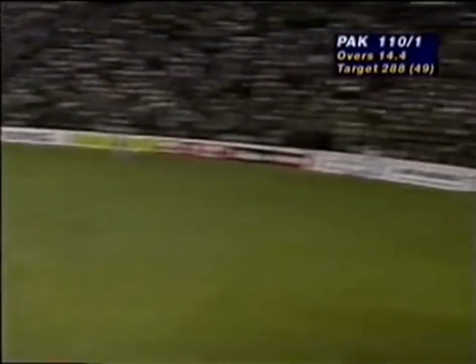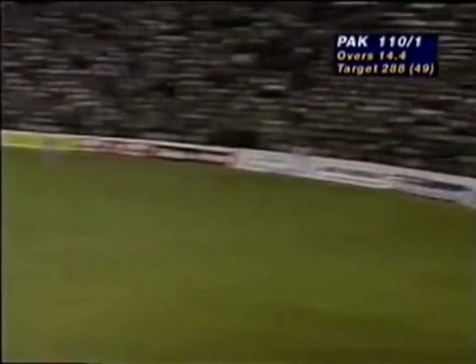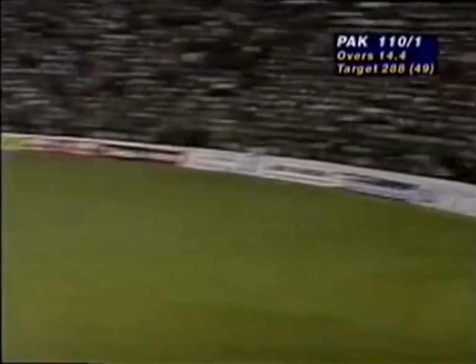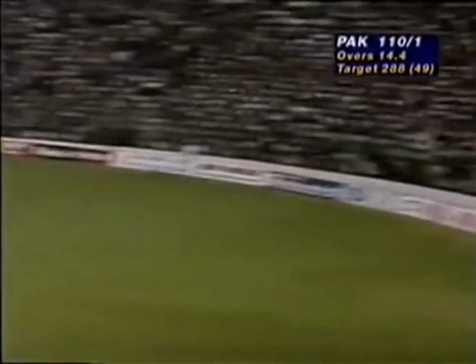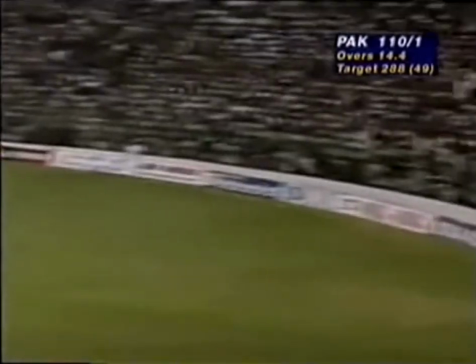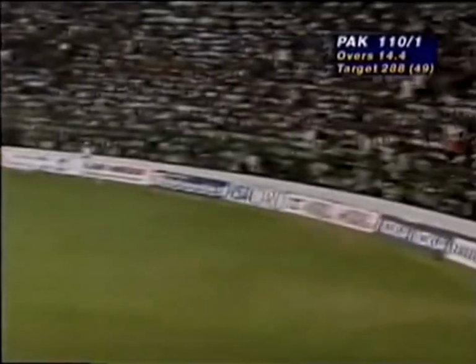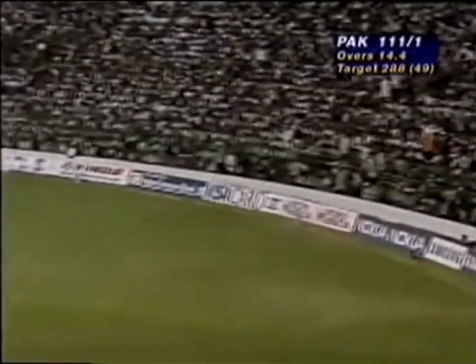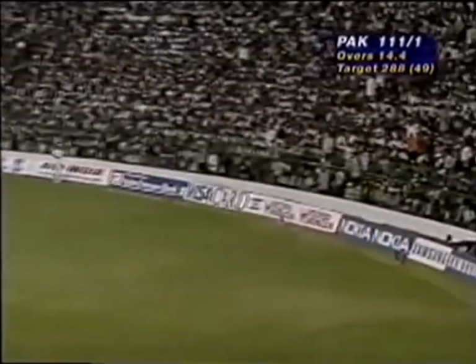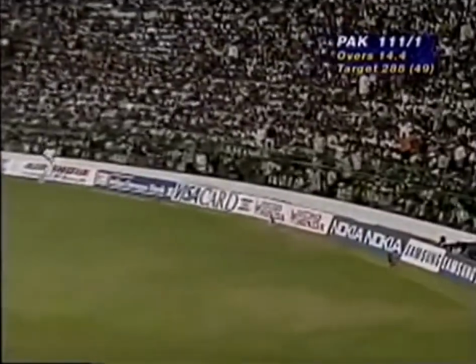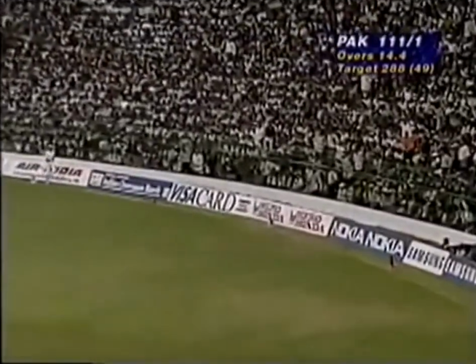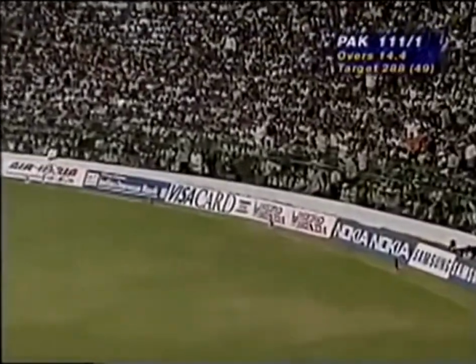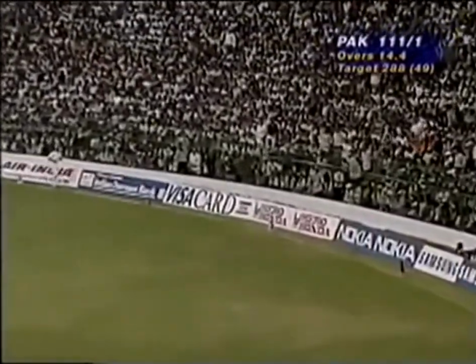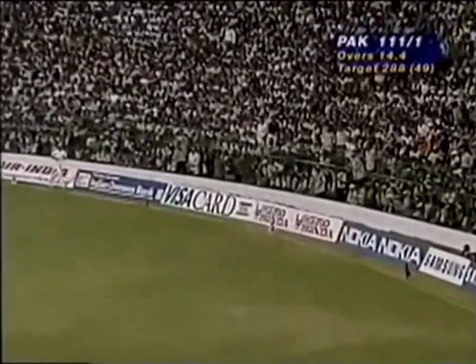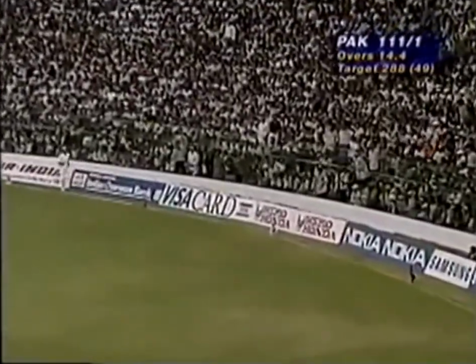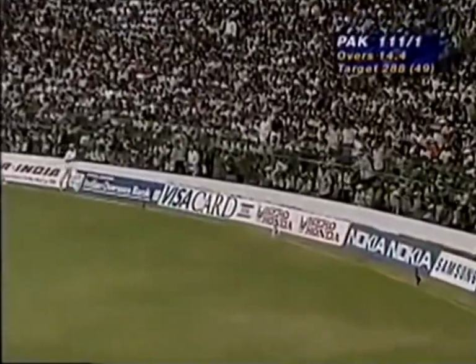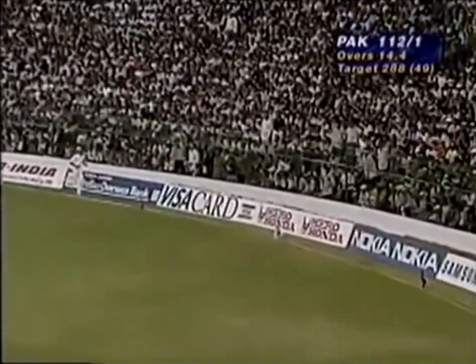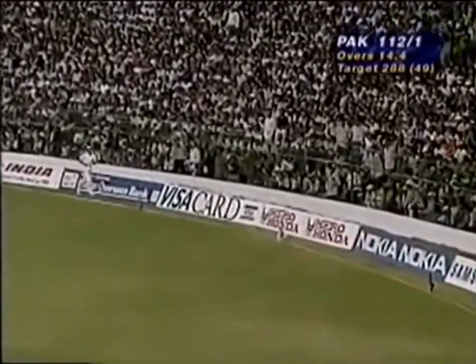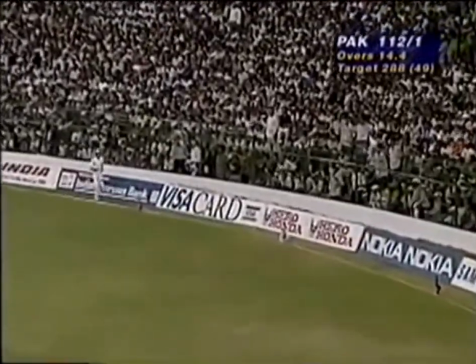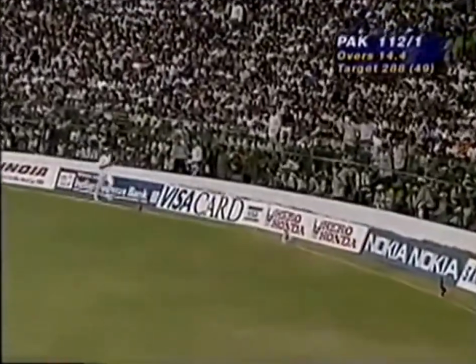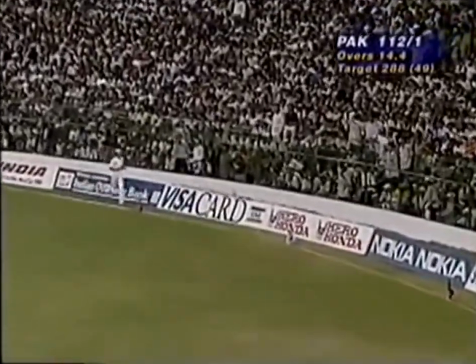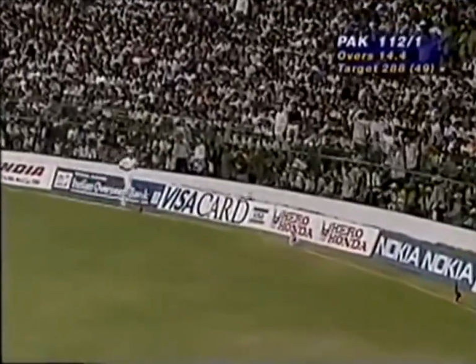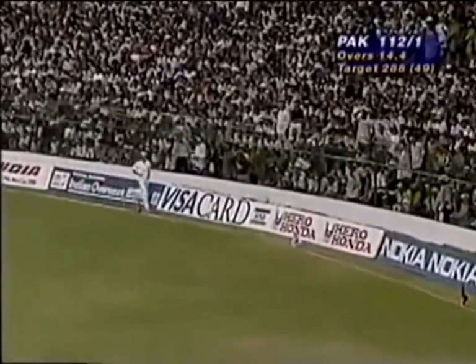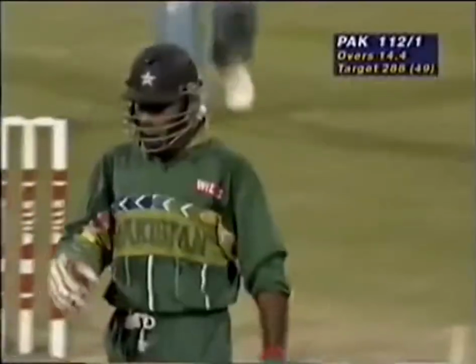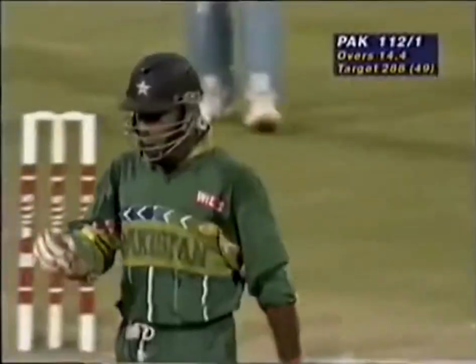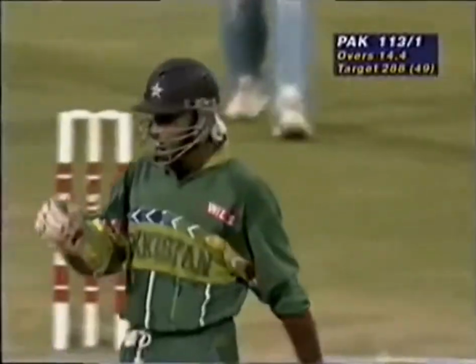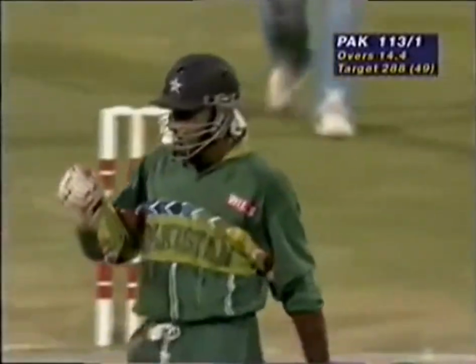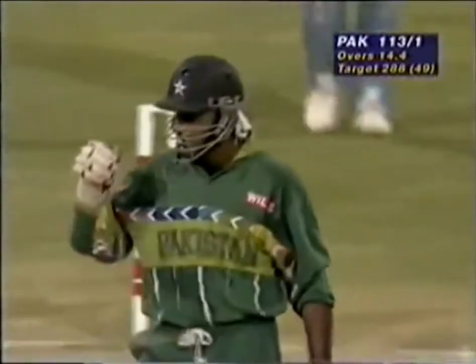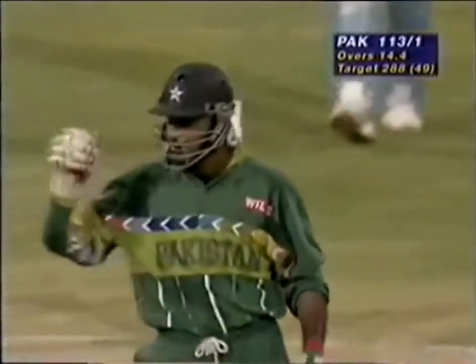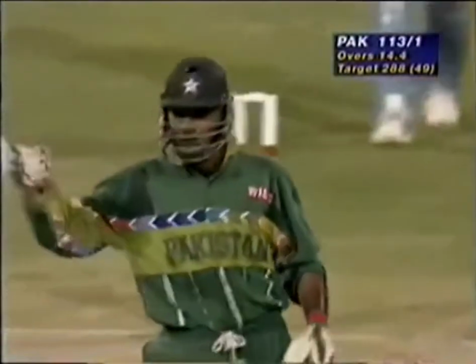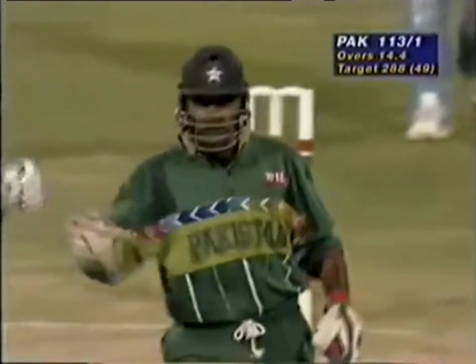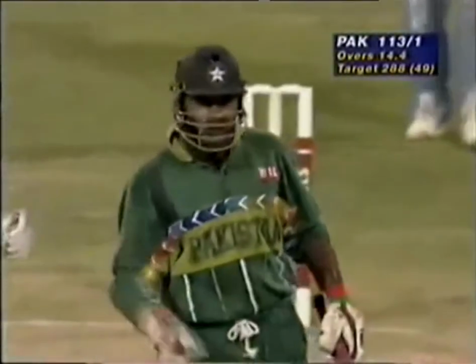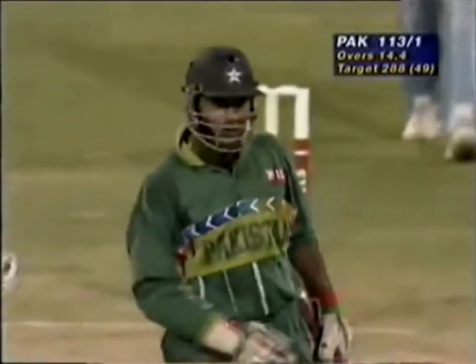He's down the track and it's been a flat, battered tennis shot over covers for four.